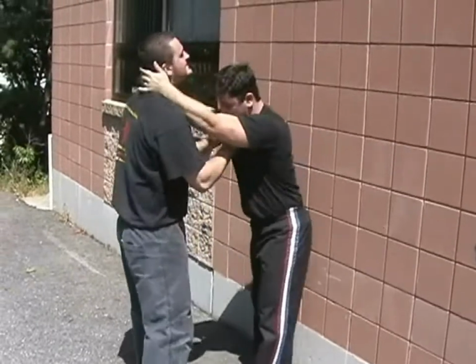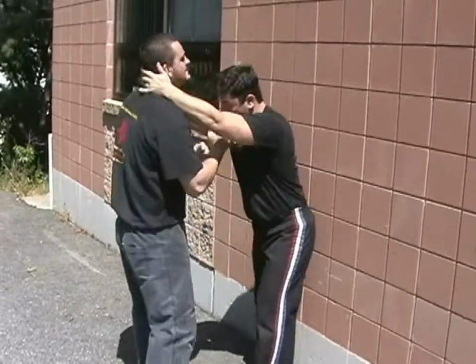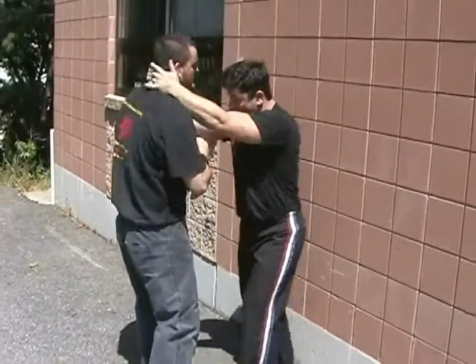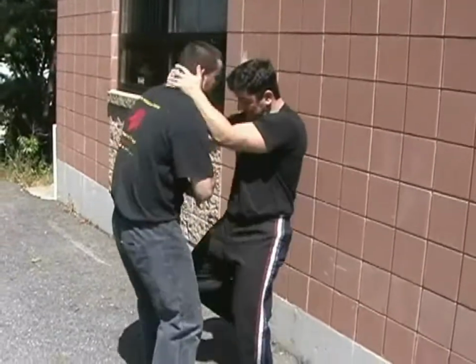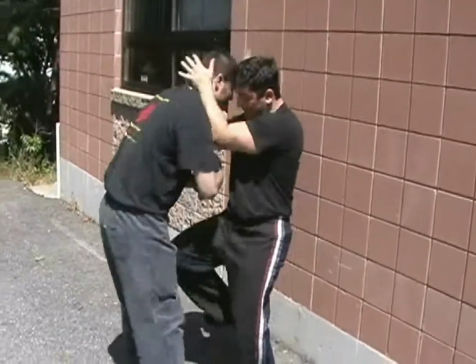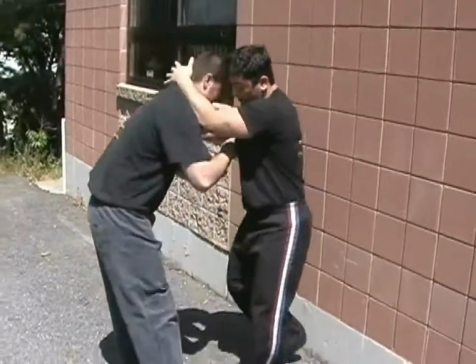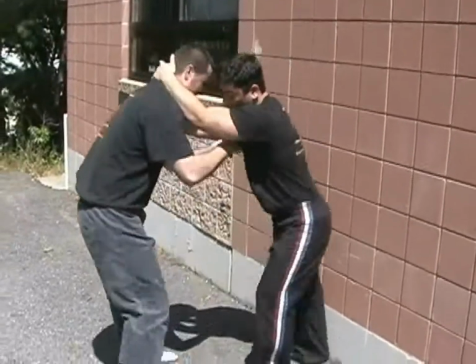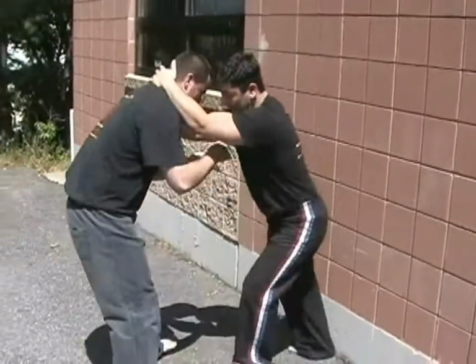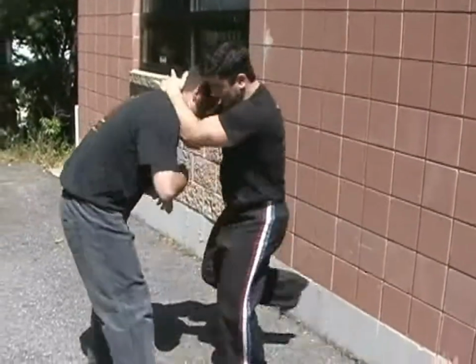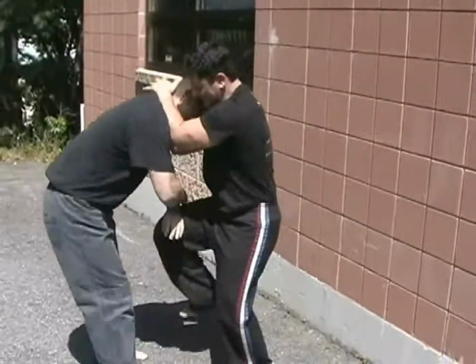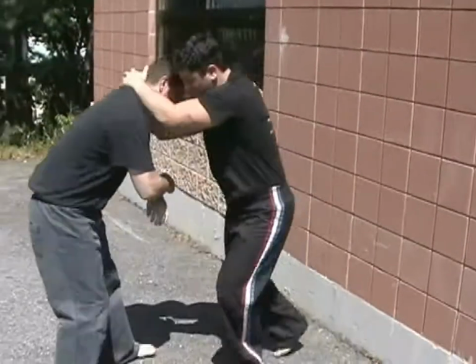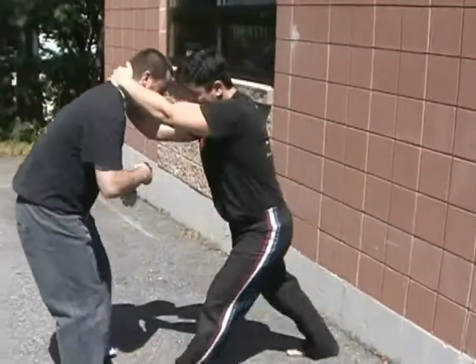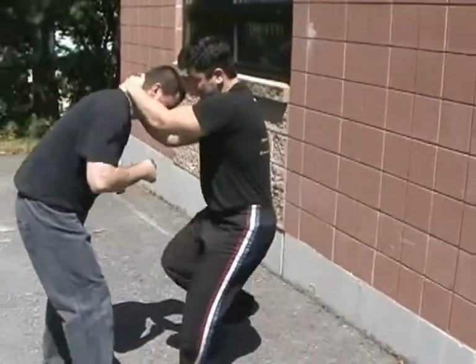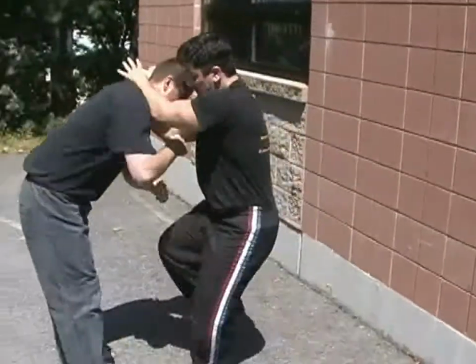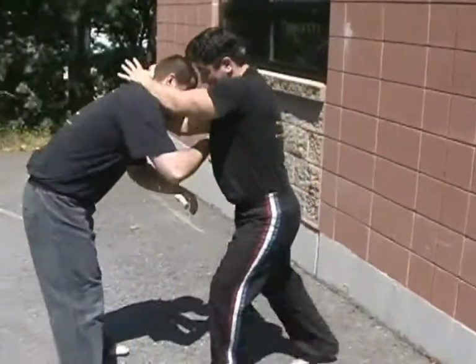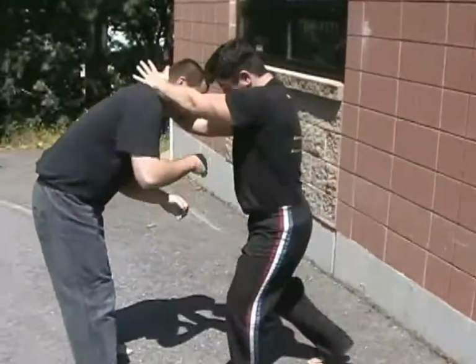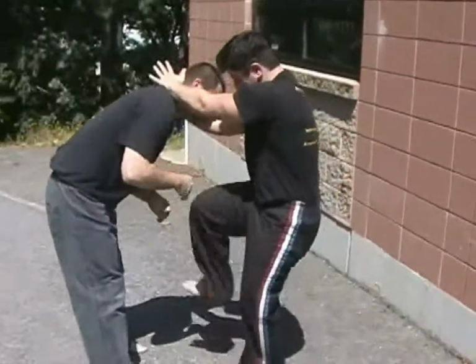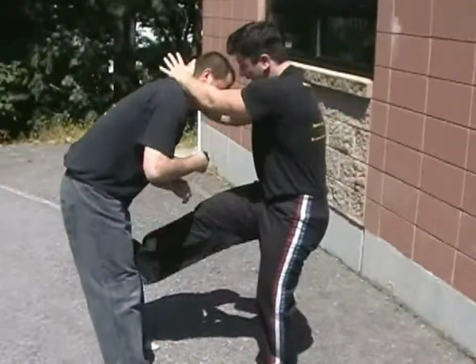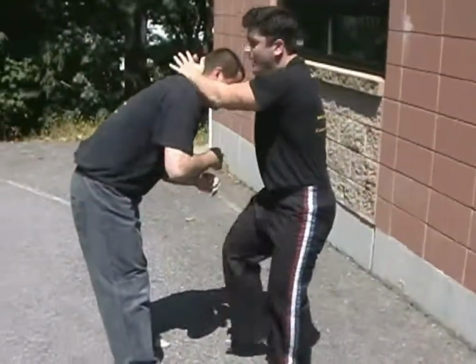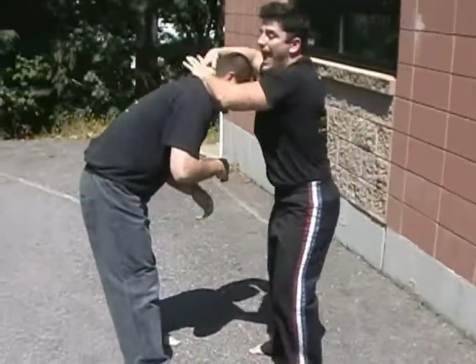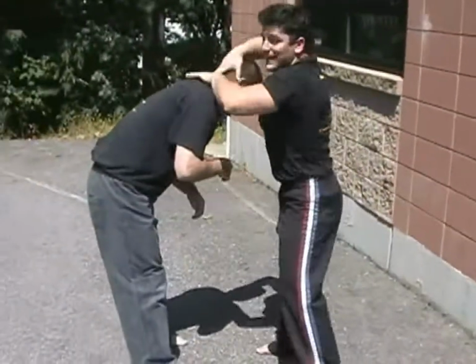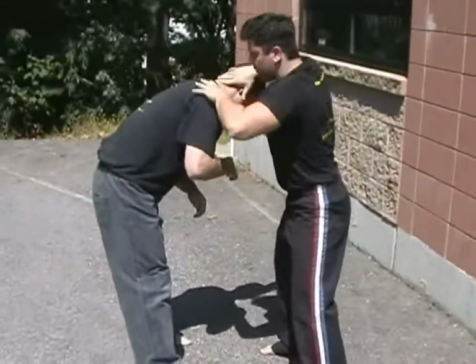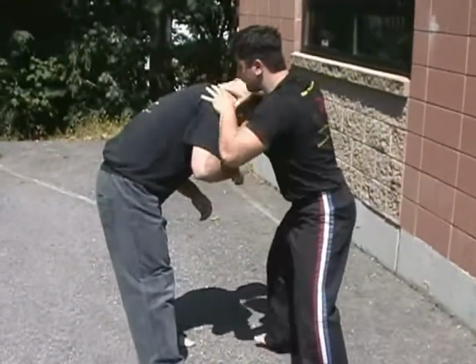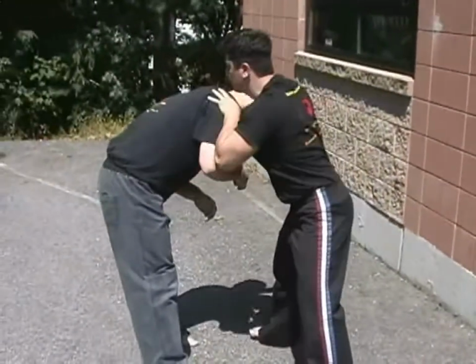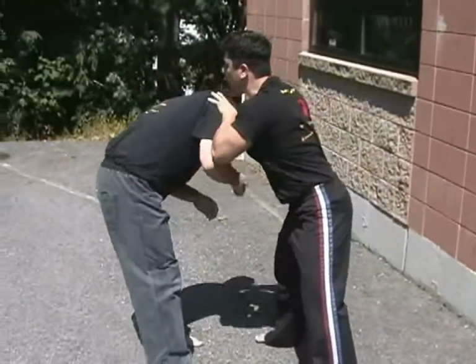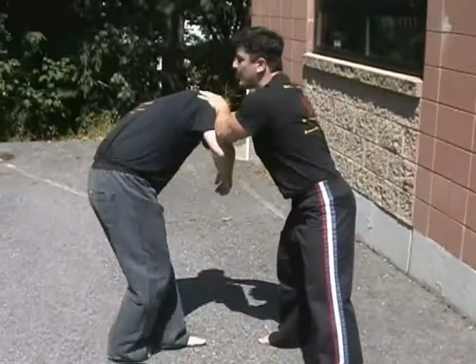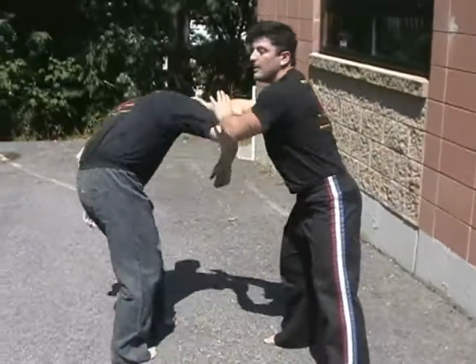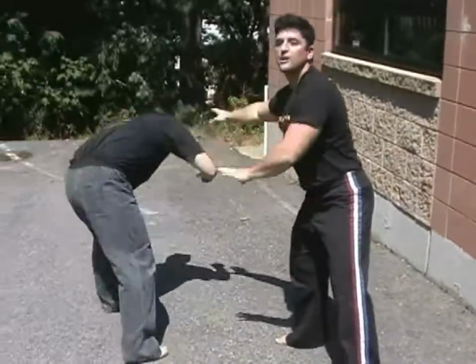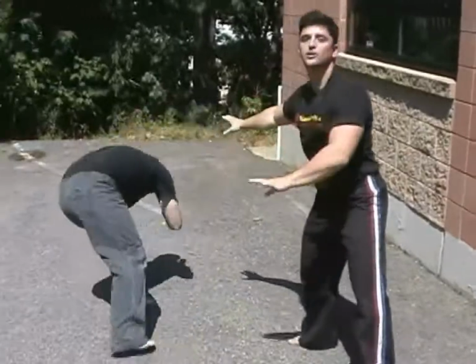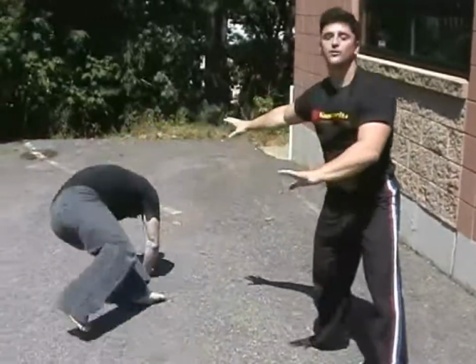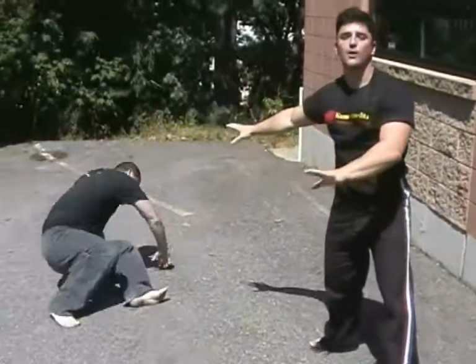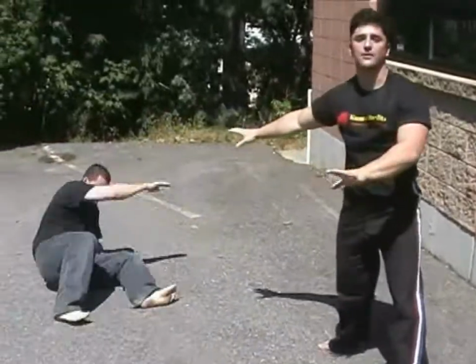From here, I knee him in the groin repeatedly, I can kick him, and I throw him to the ground.